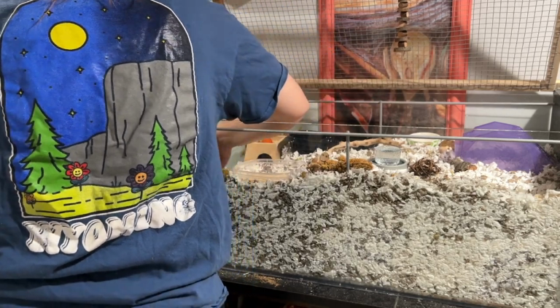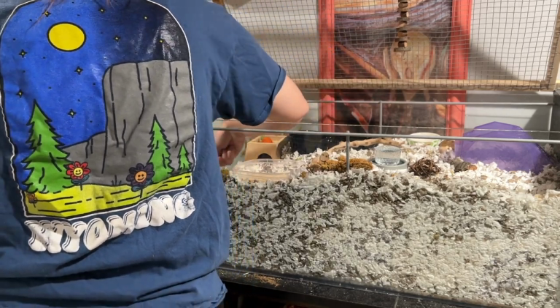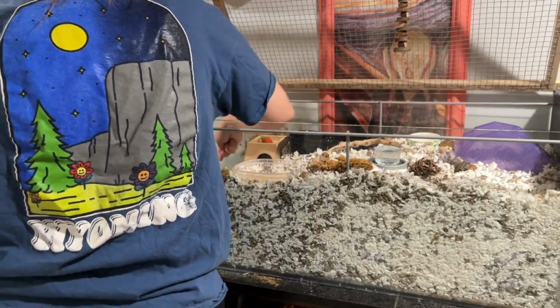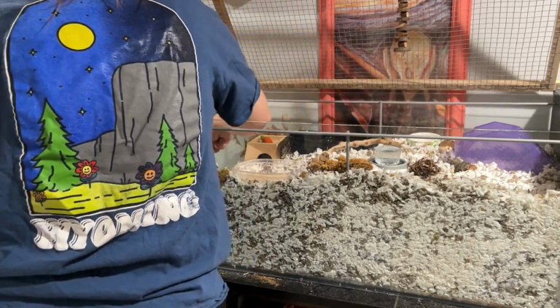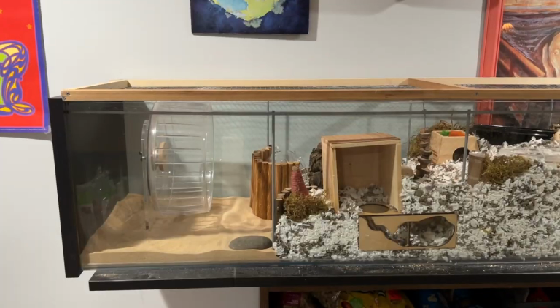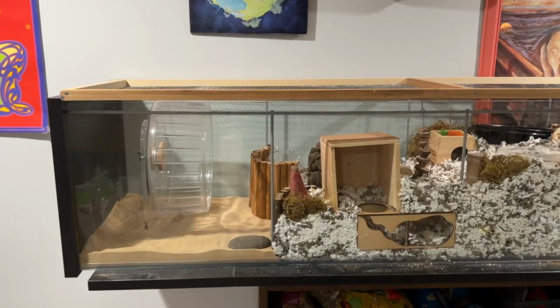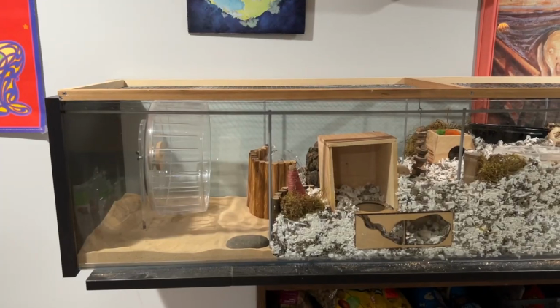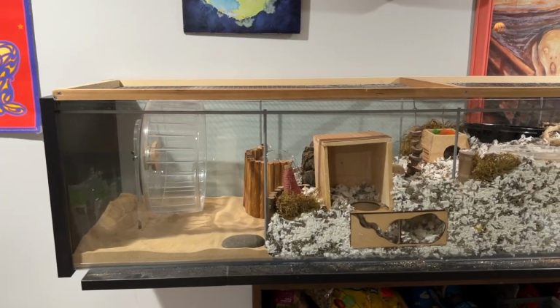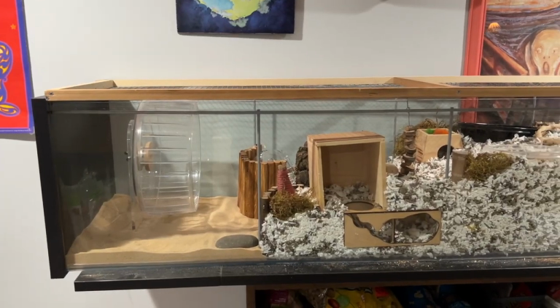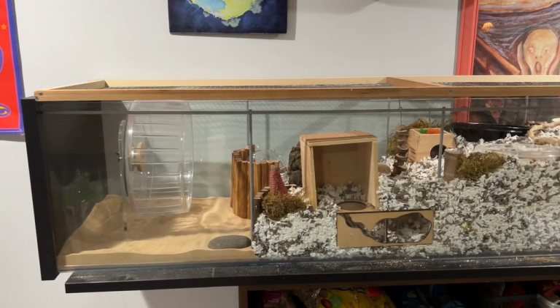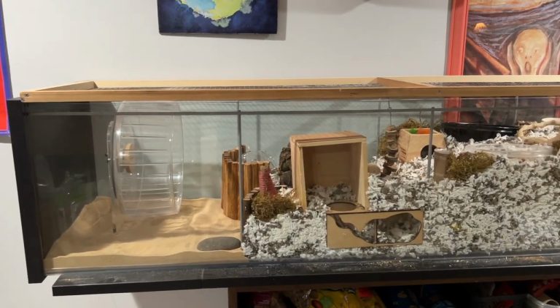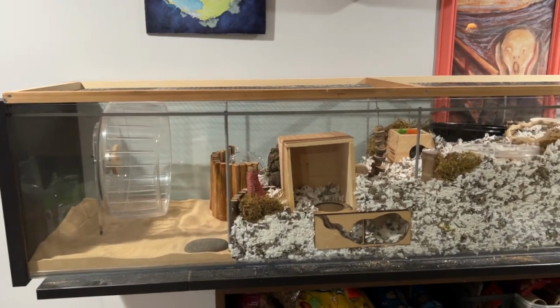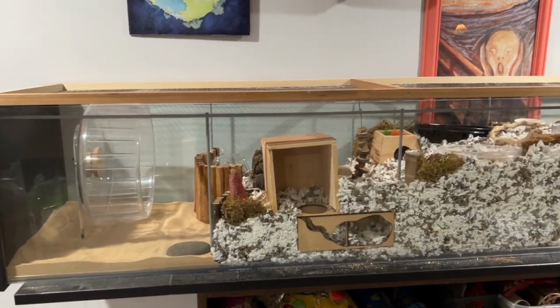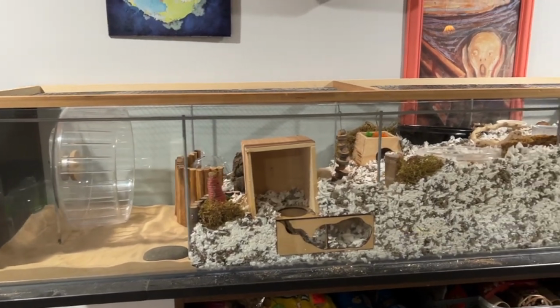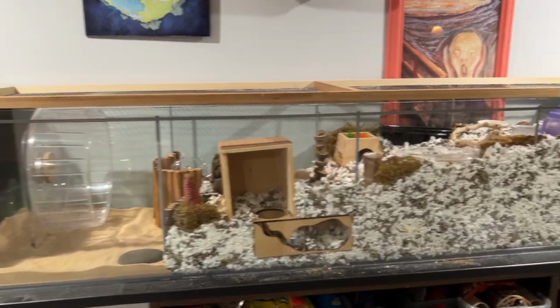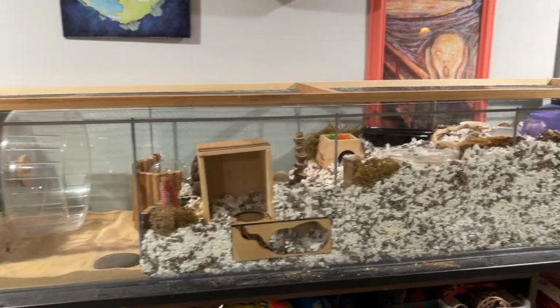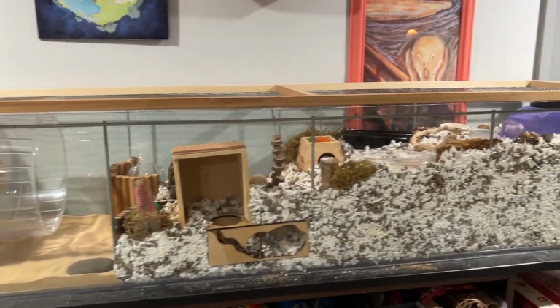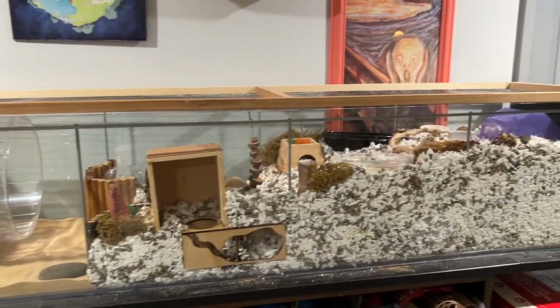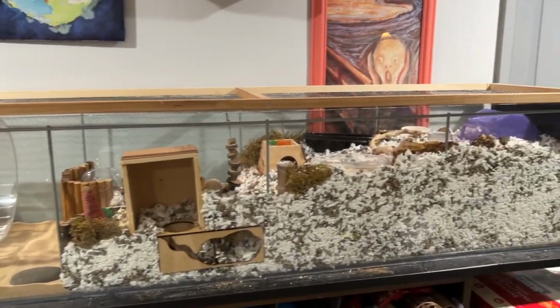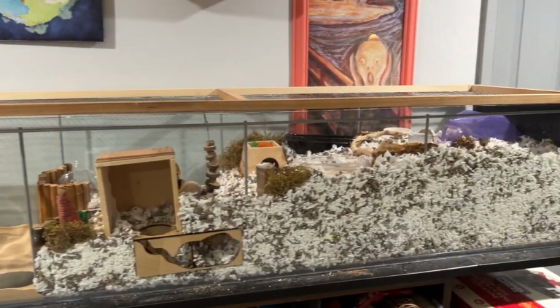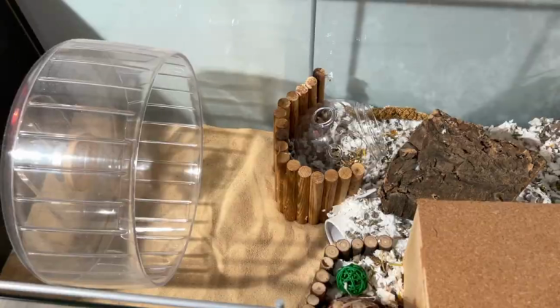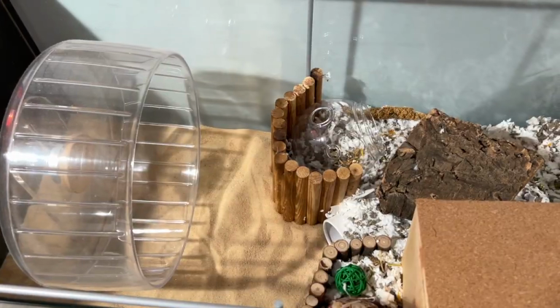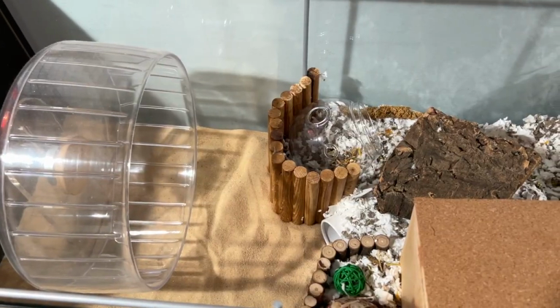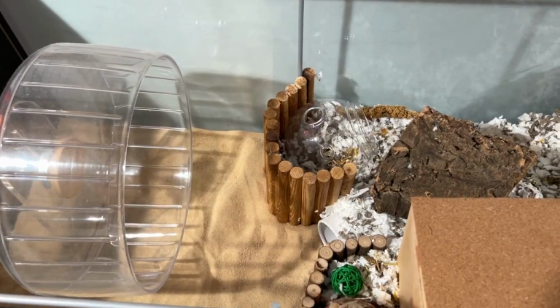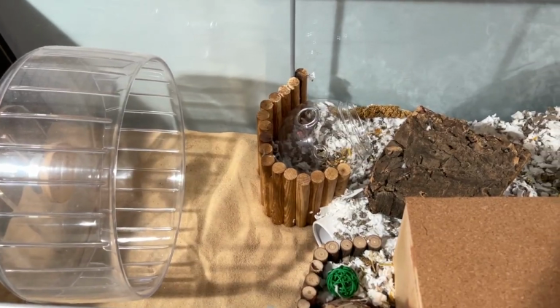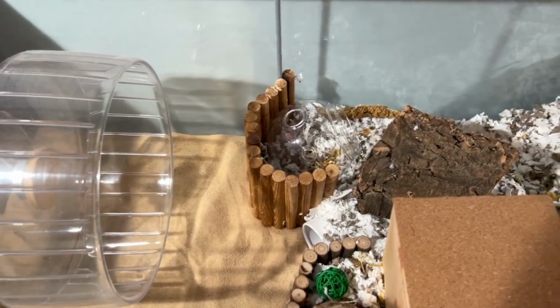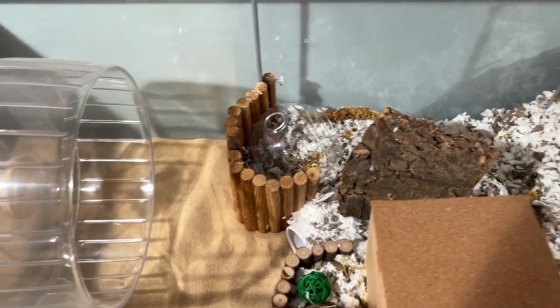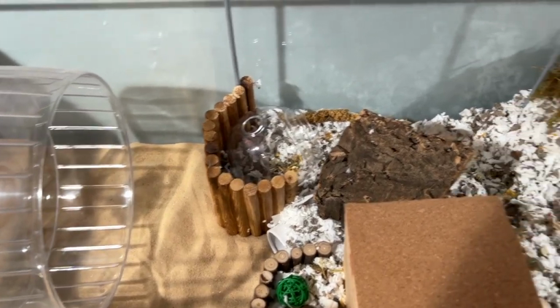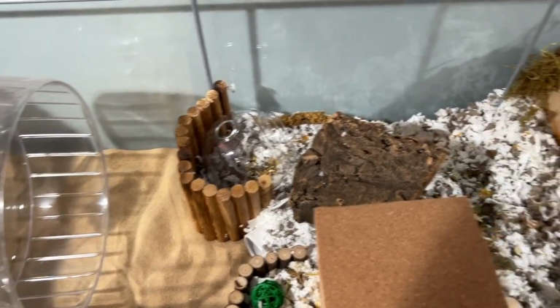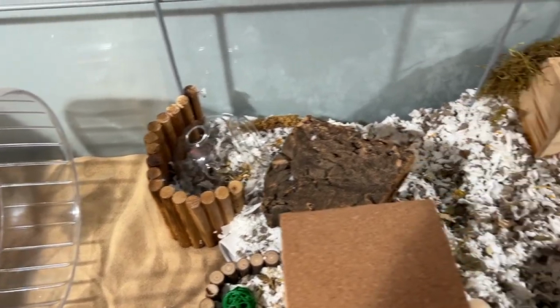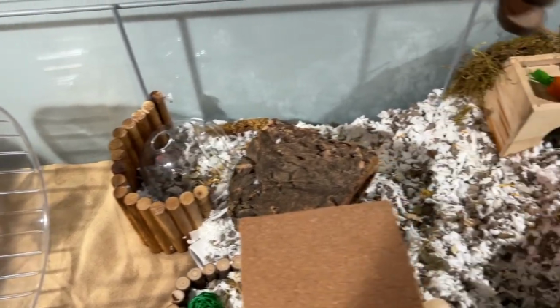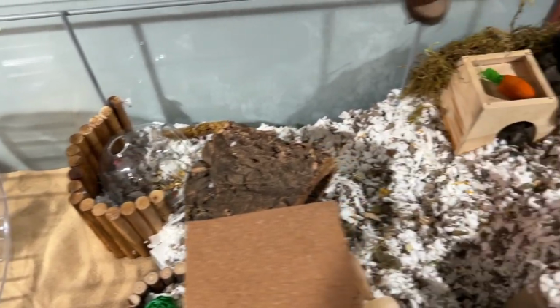Here's an overview from the outside, and then here's an overview from the top.